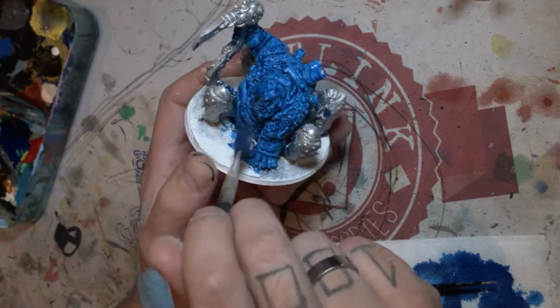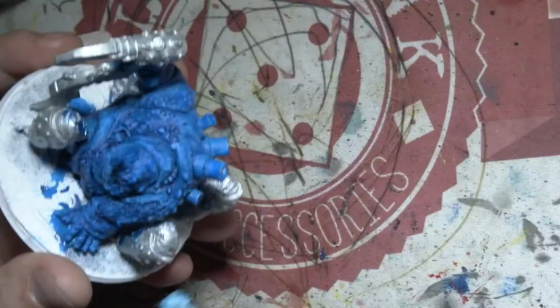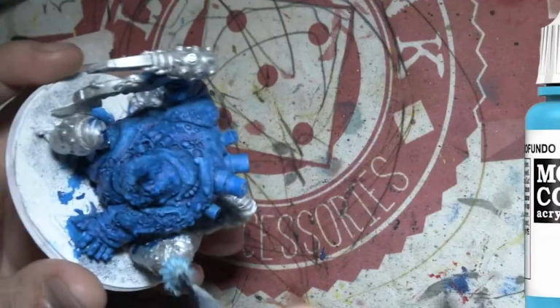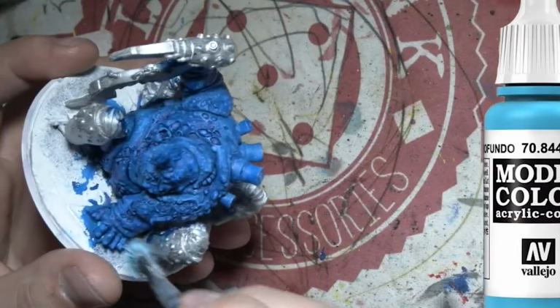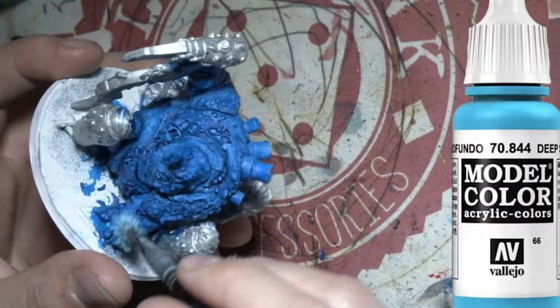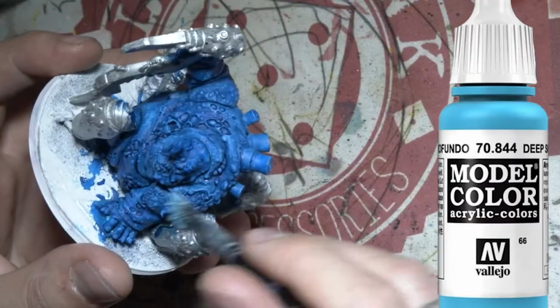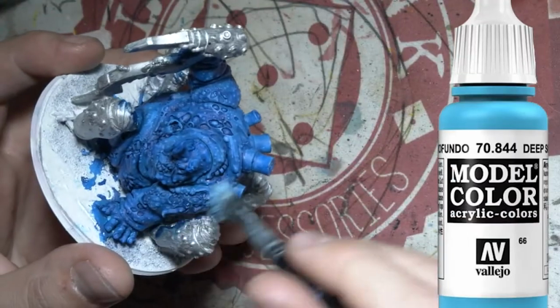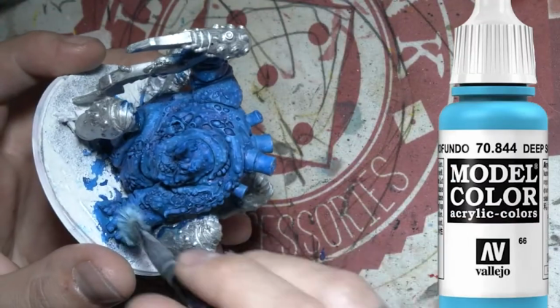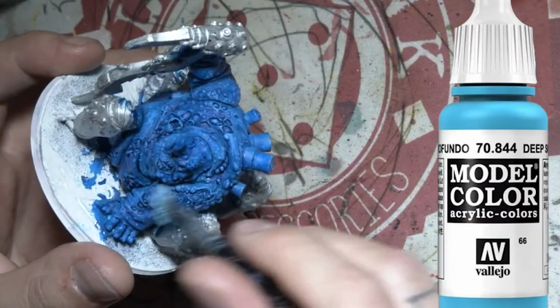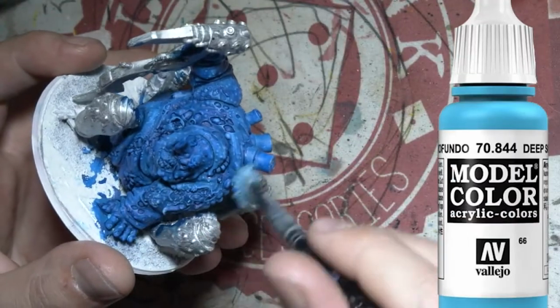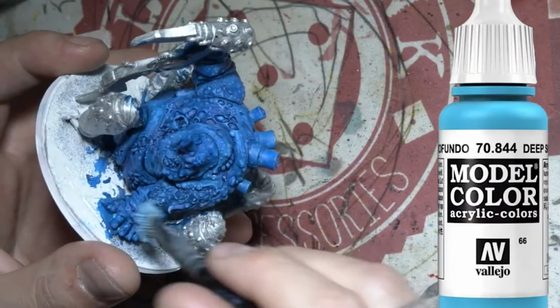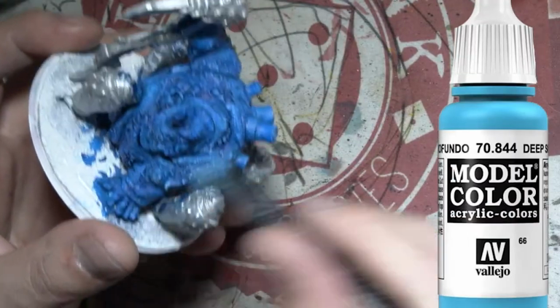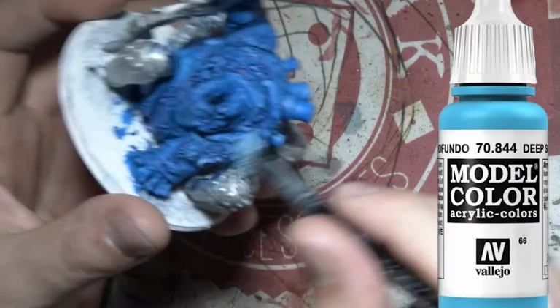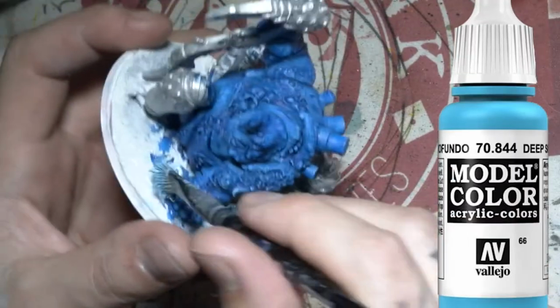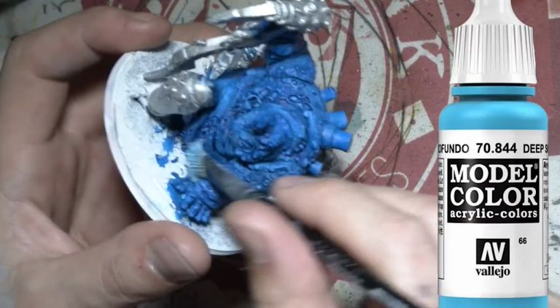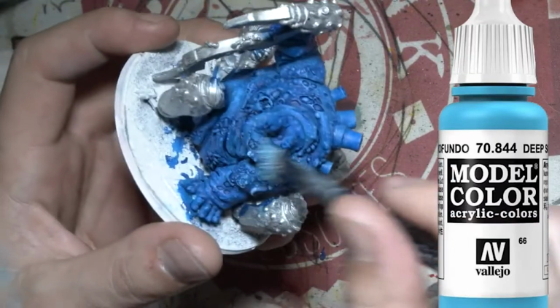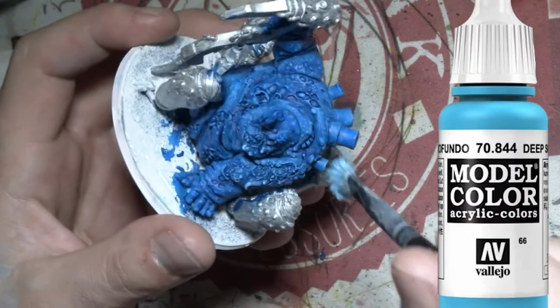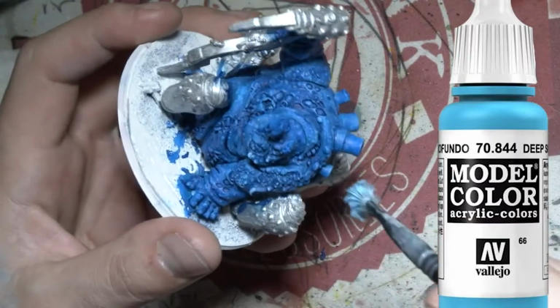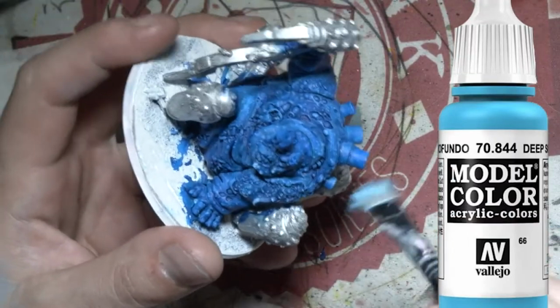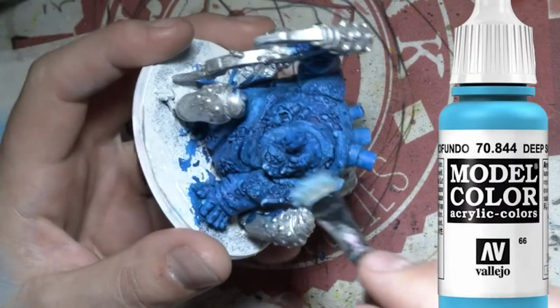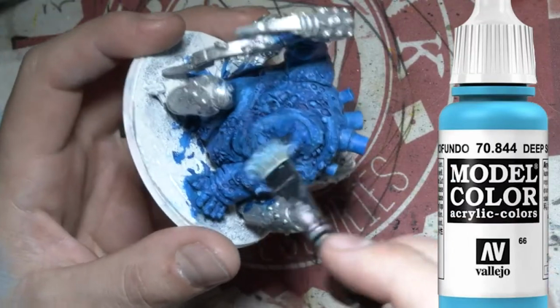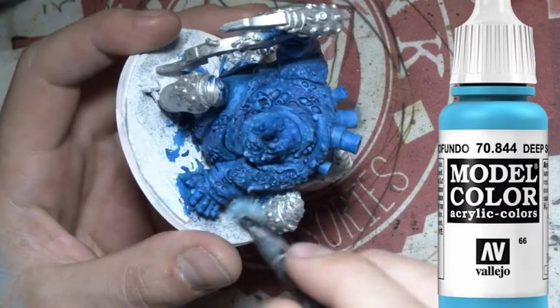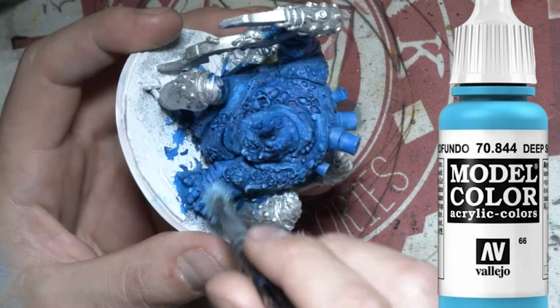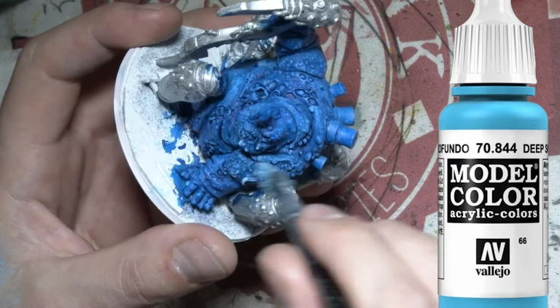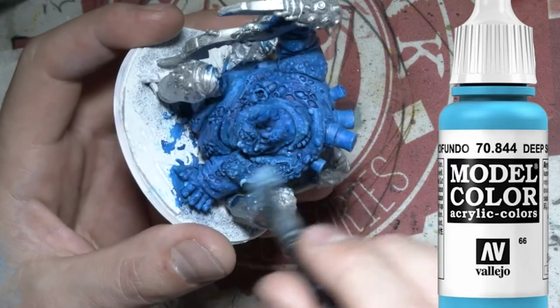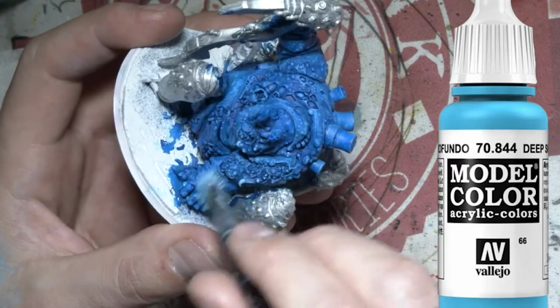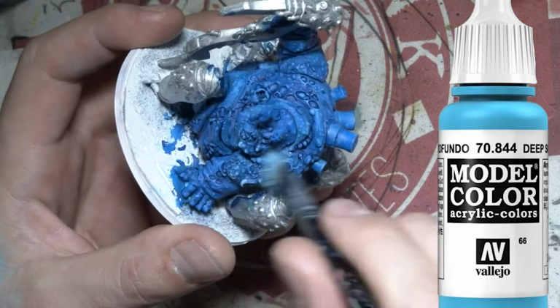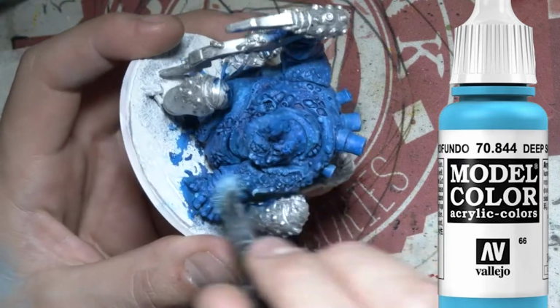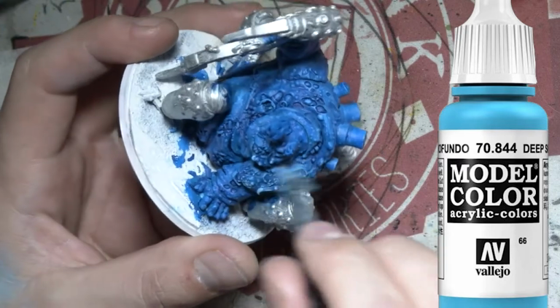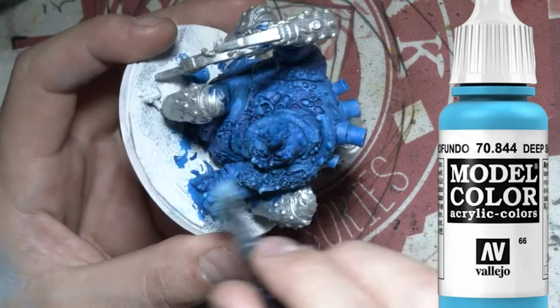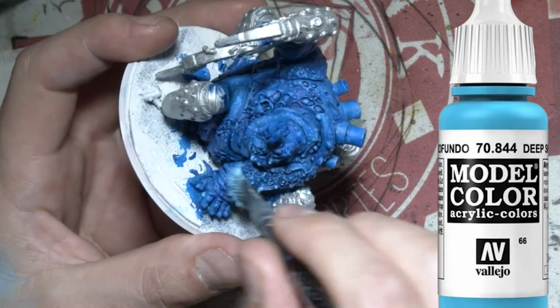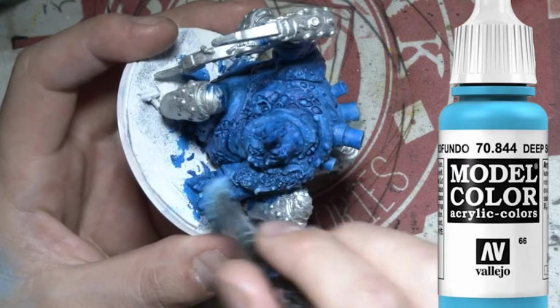Here I've got that white blue again and I'm just going back over, doing a dry brush, picking up all that detail all over his body.